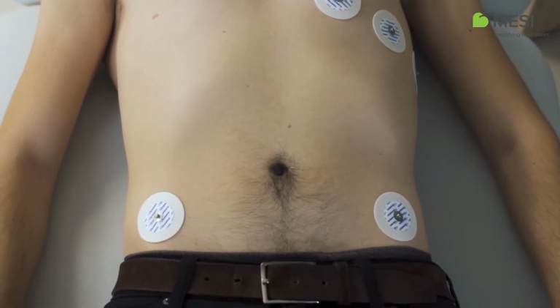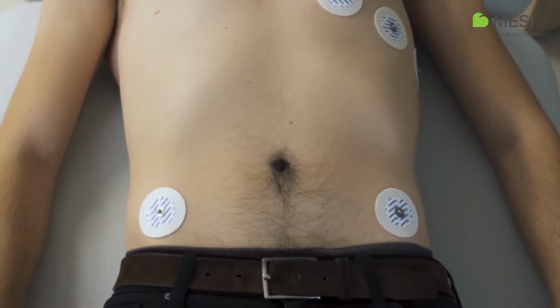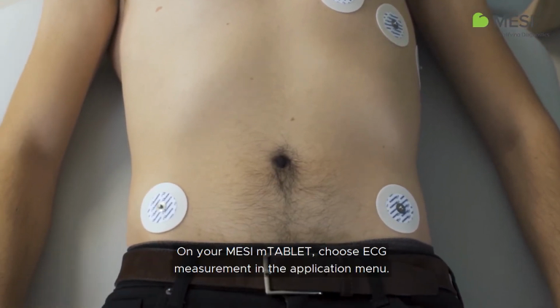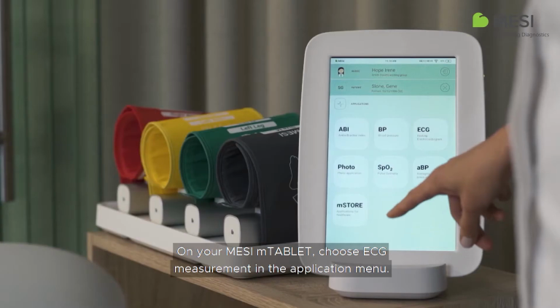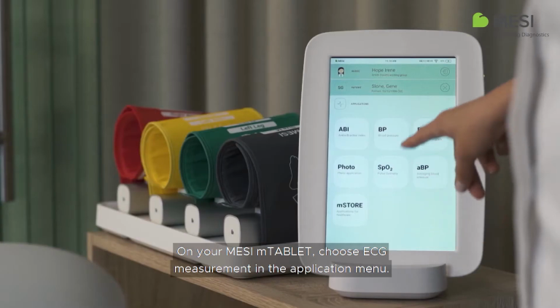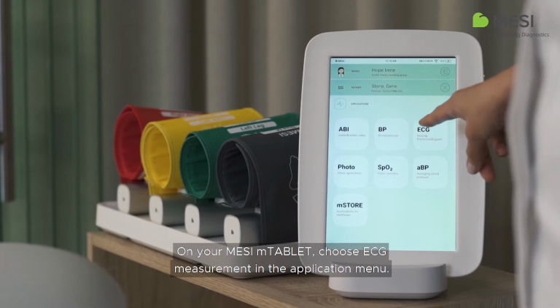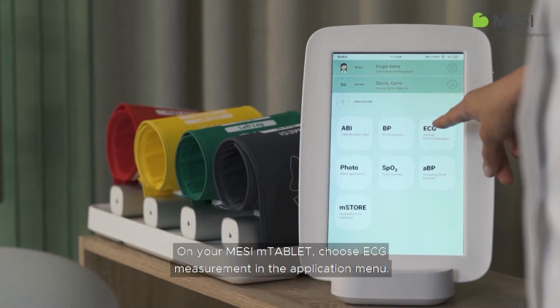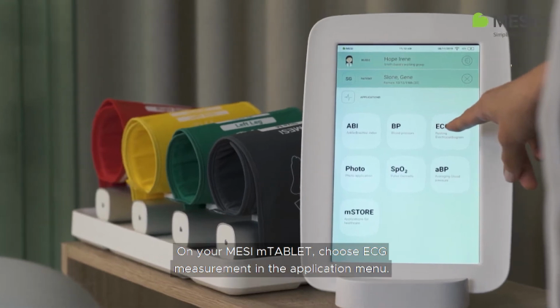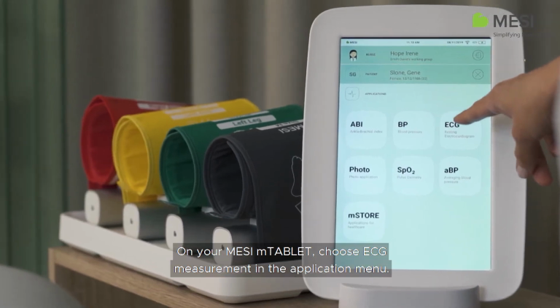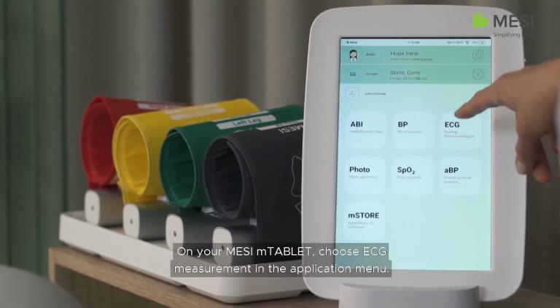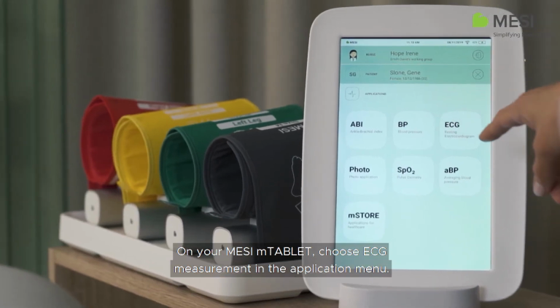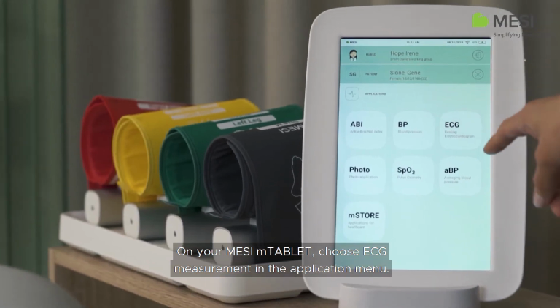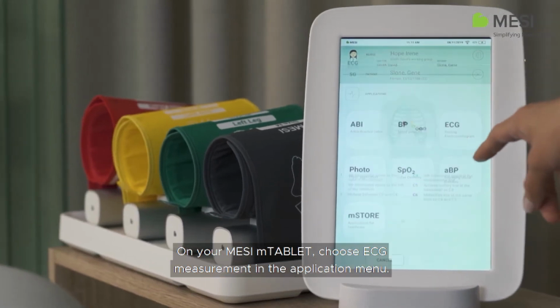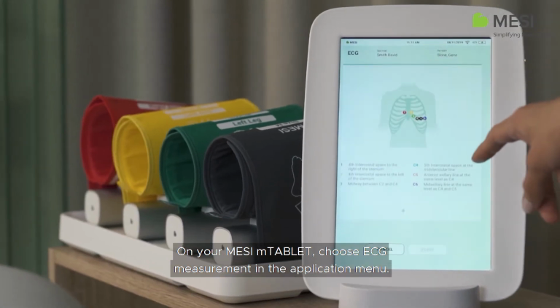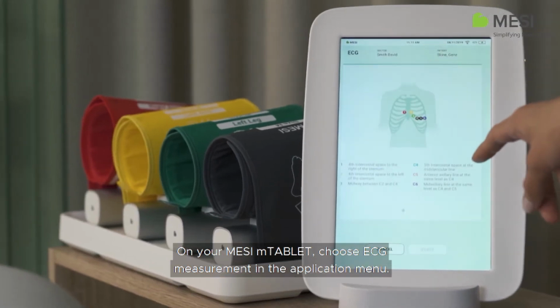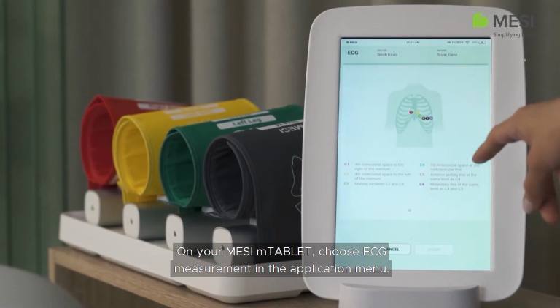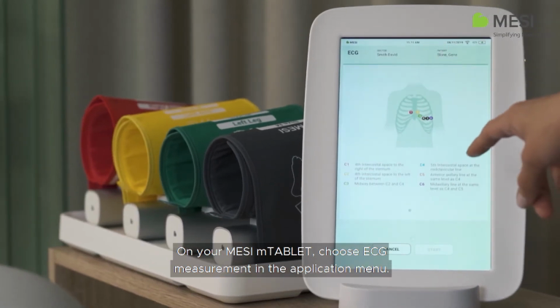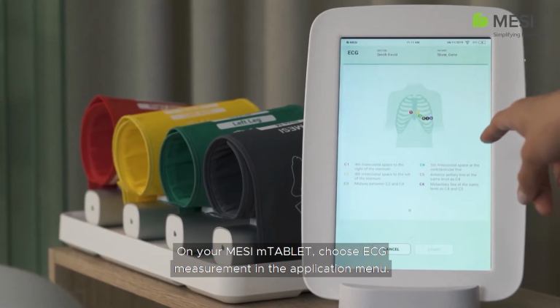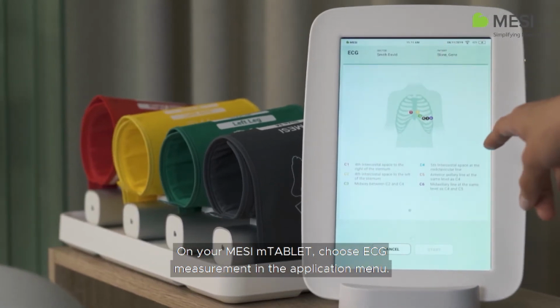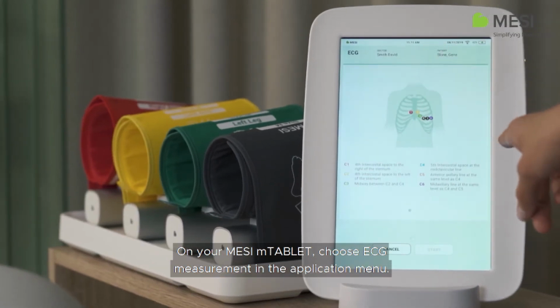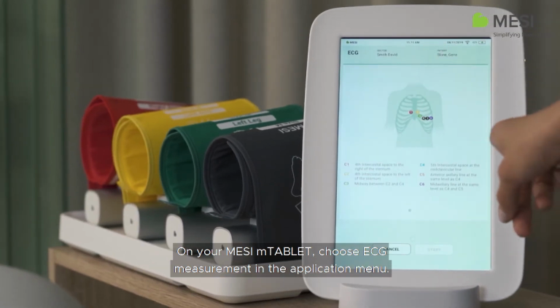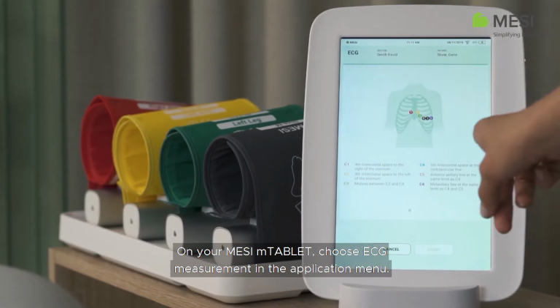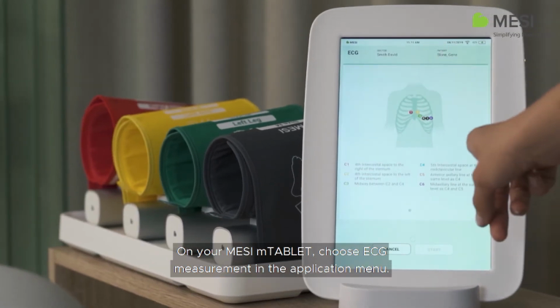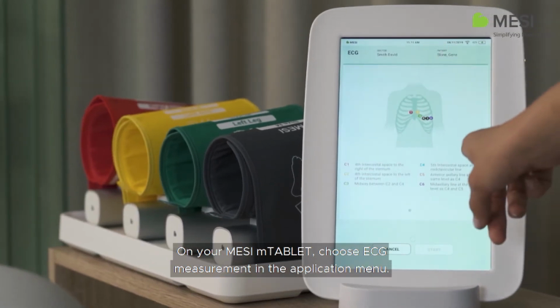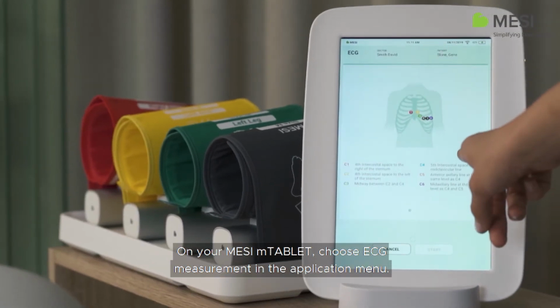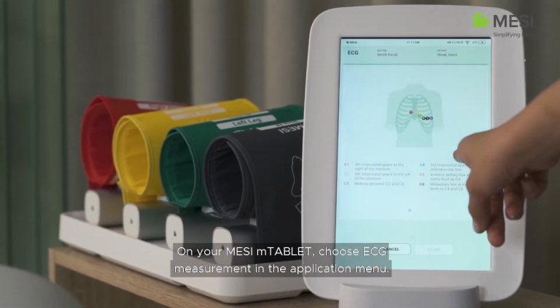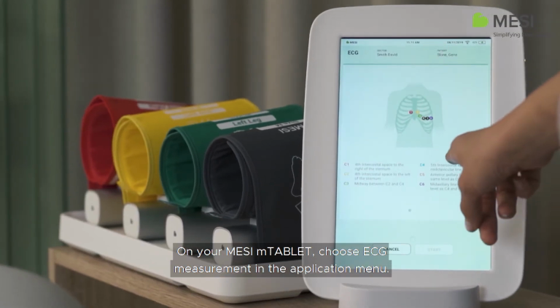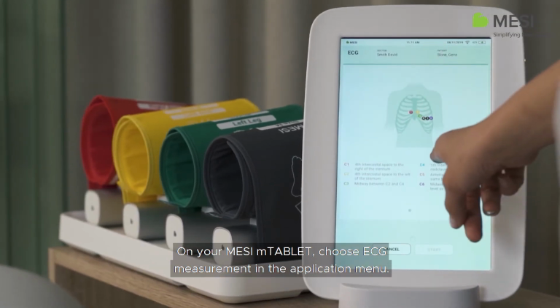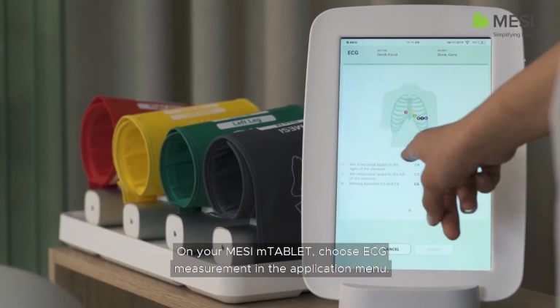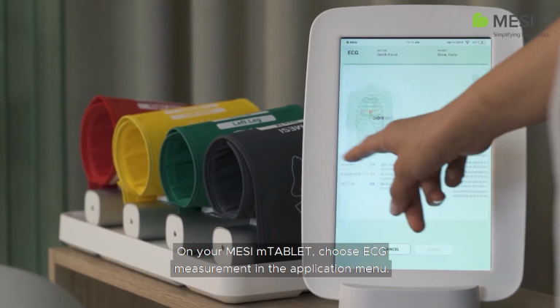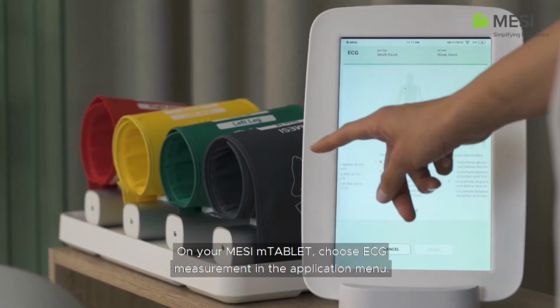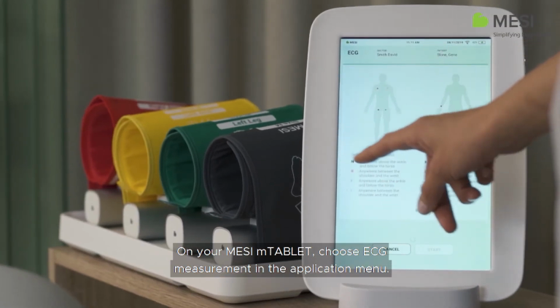On your Macy M-Tablet, choose ECG measurement in the application menu.